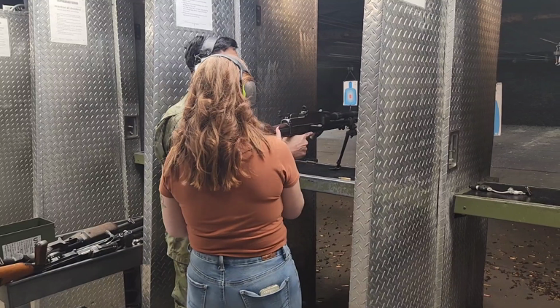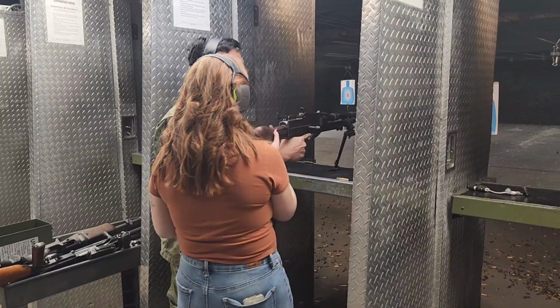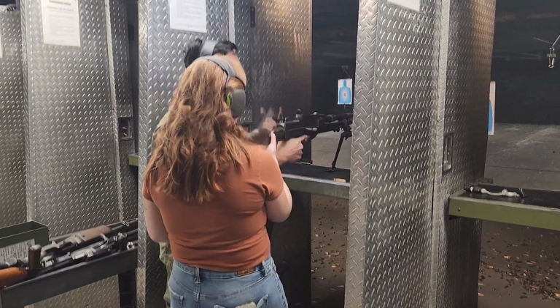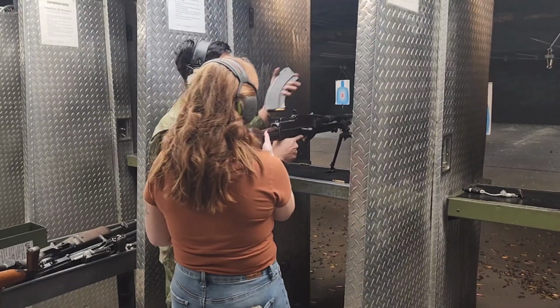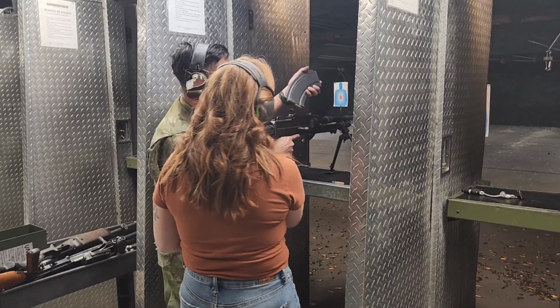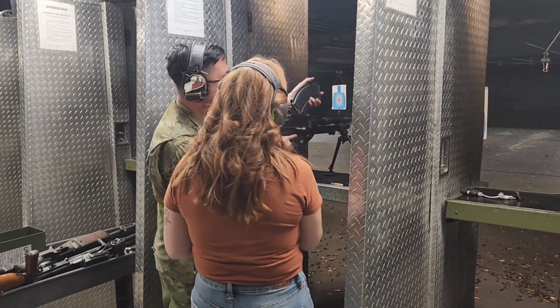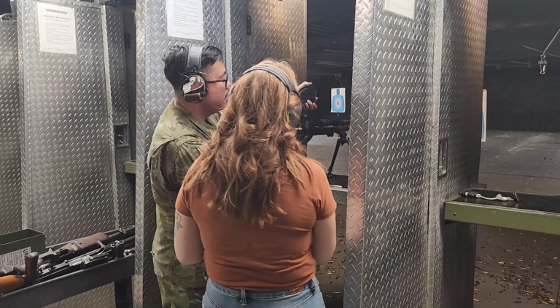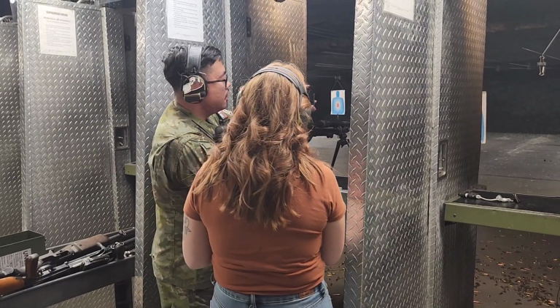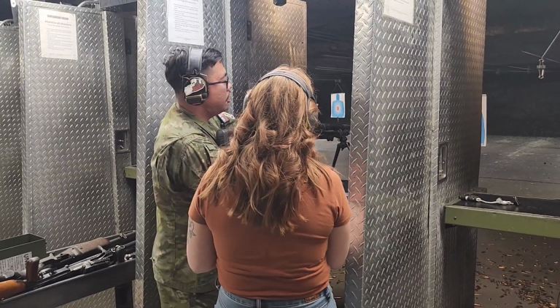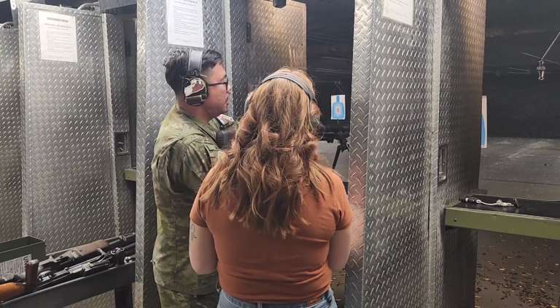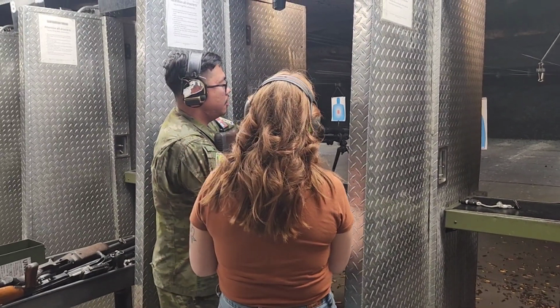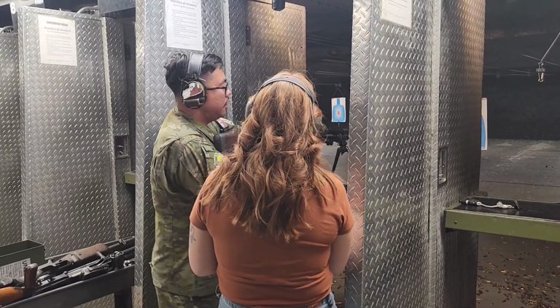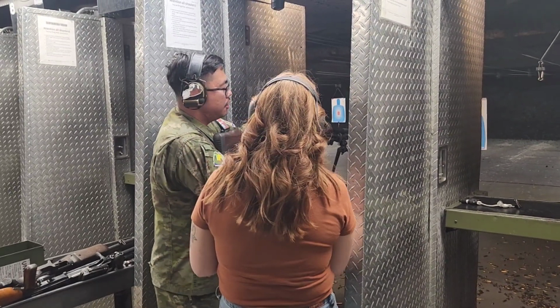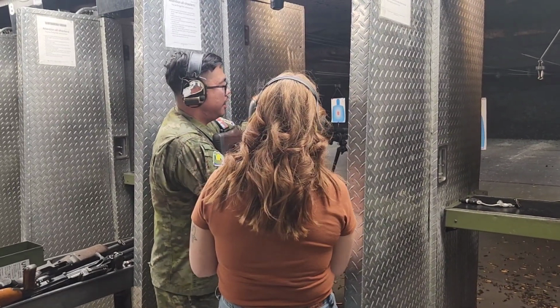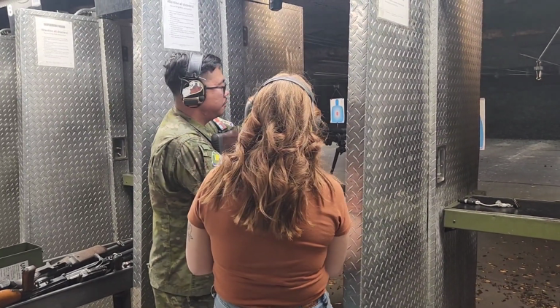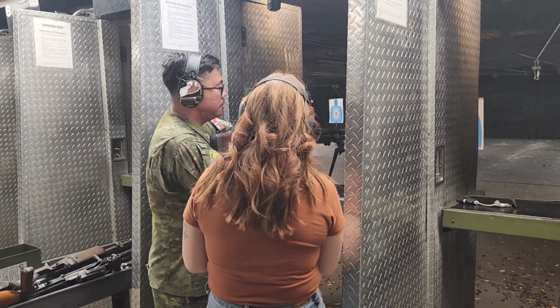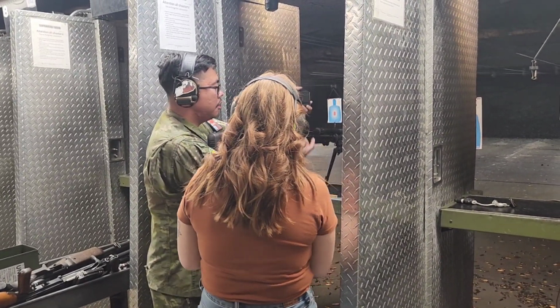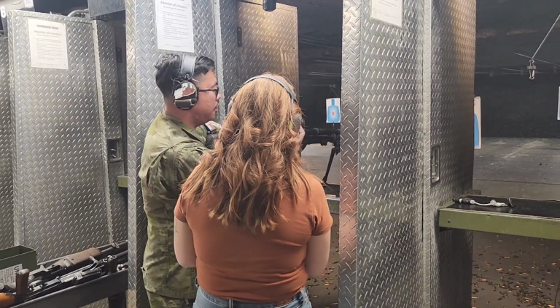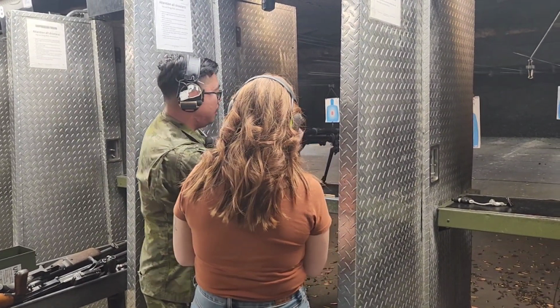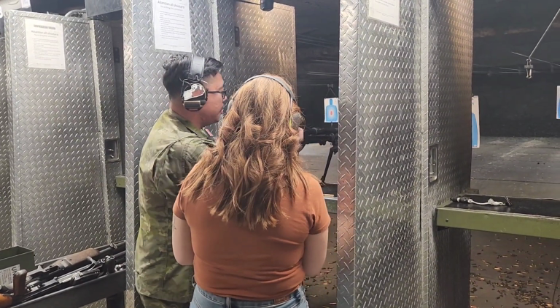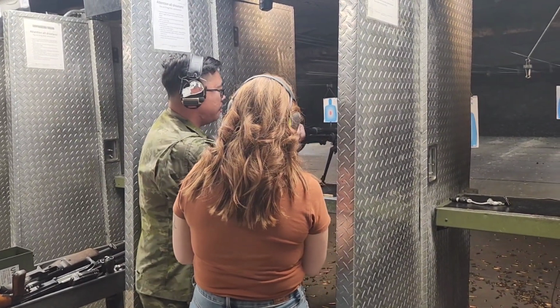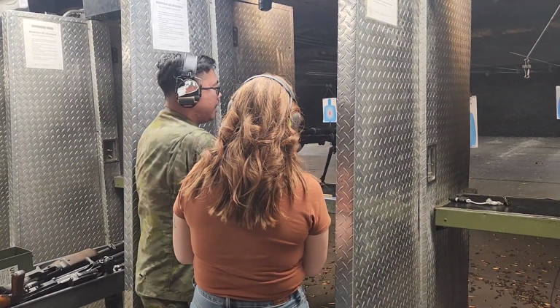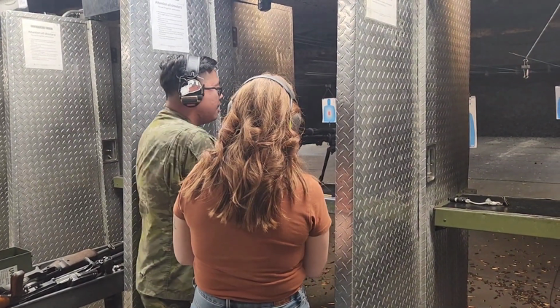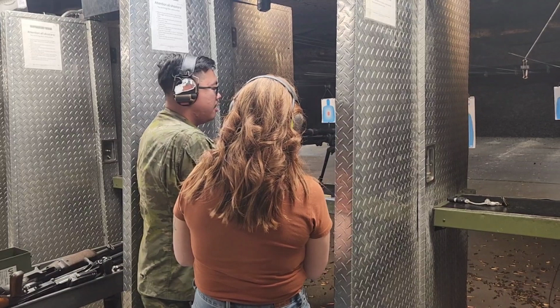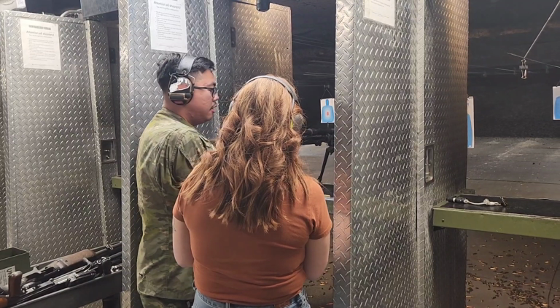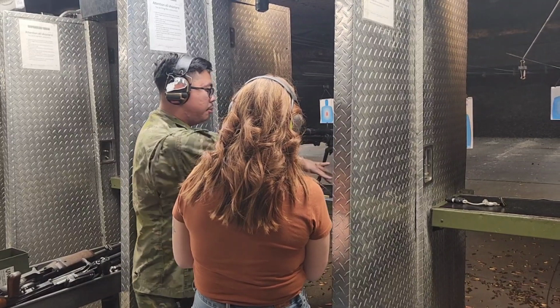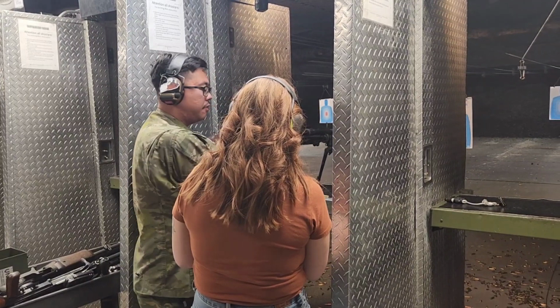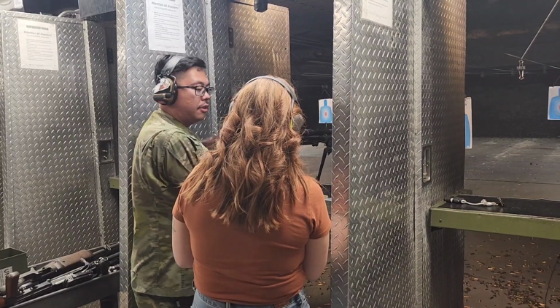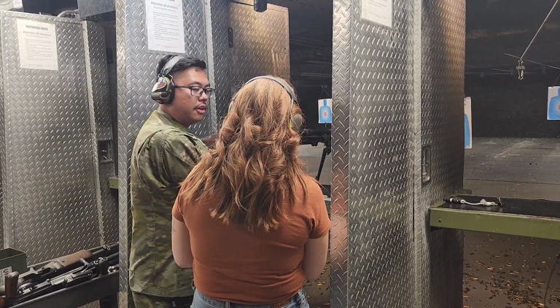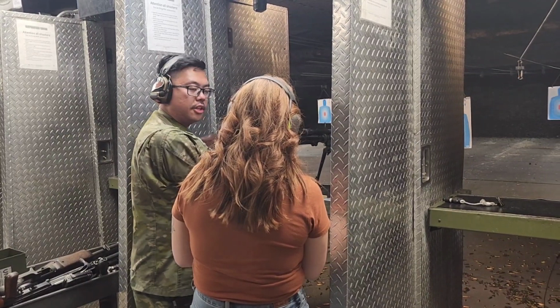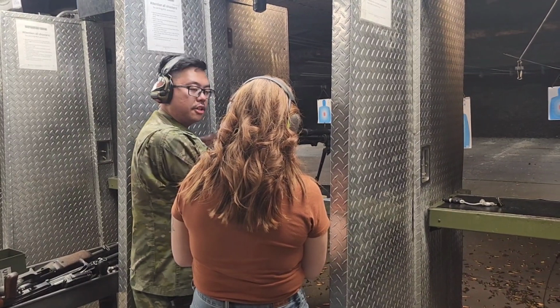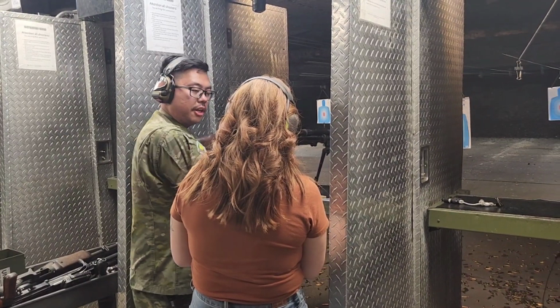Put the magazine in here. Your charging handle is right here on the right. Pull it all the way to the back, push forward, and you're good to go.